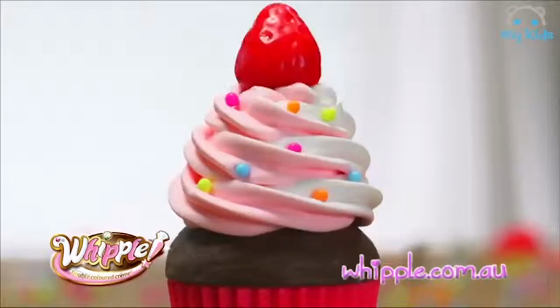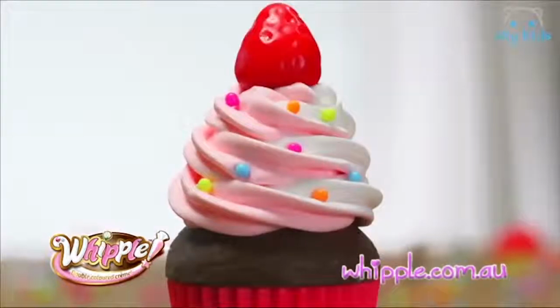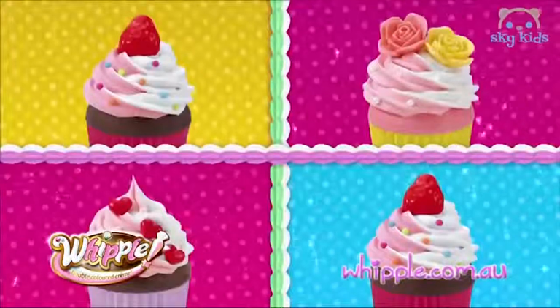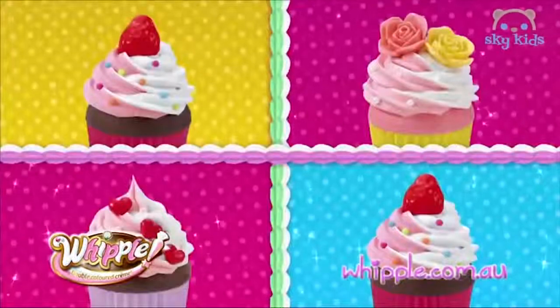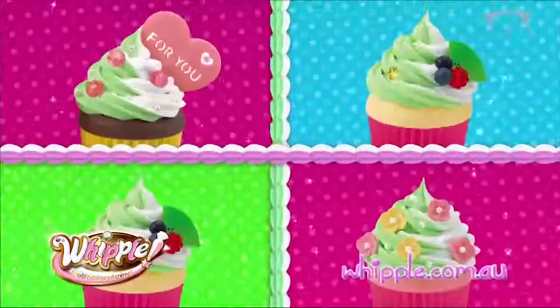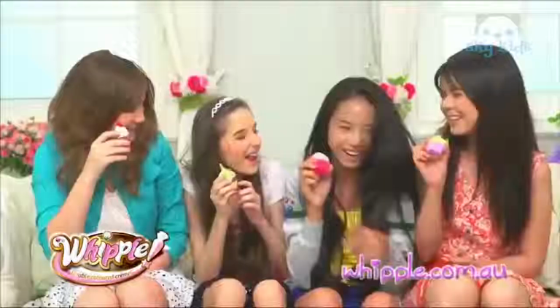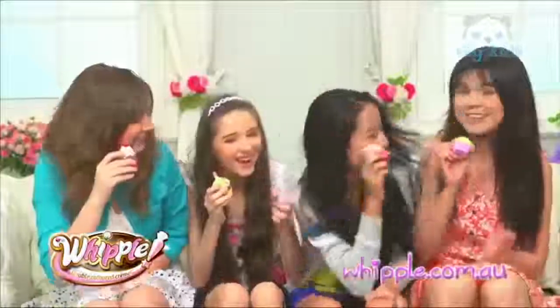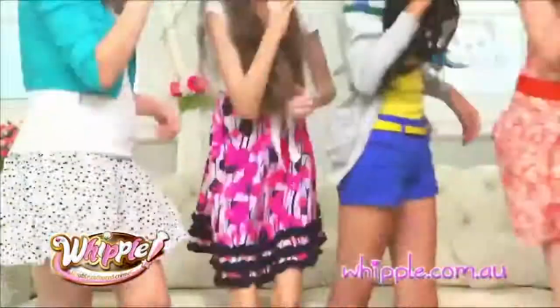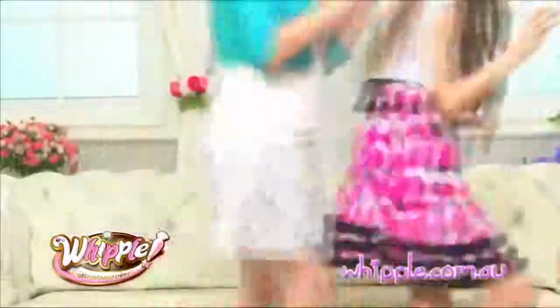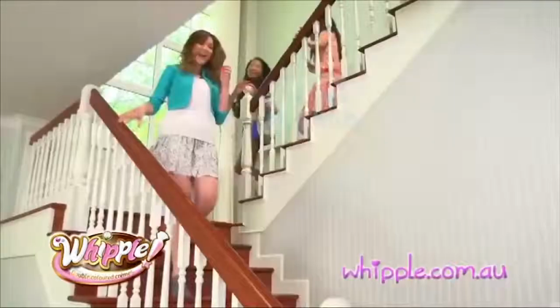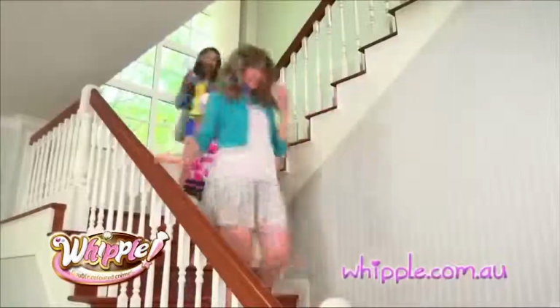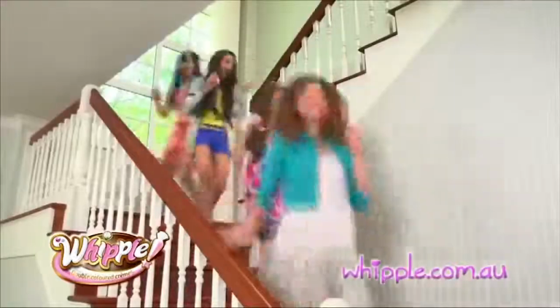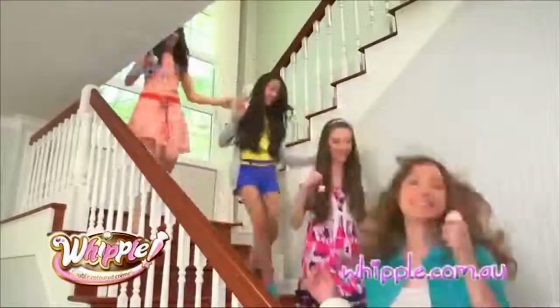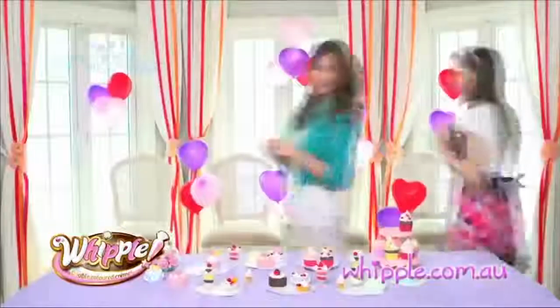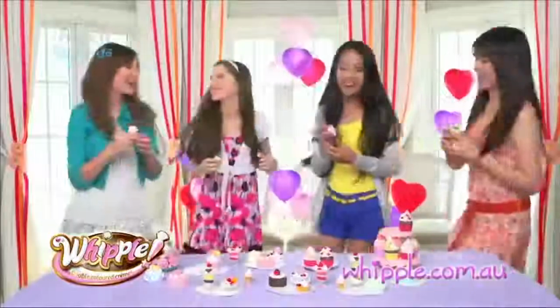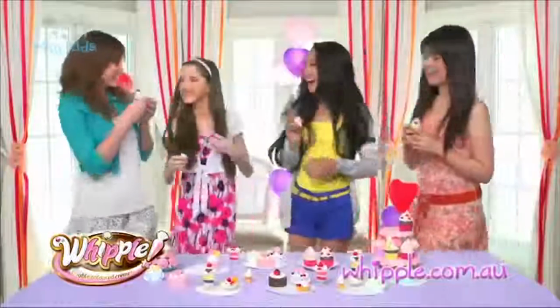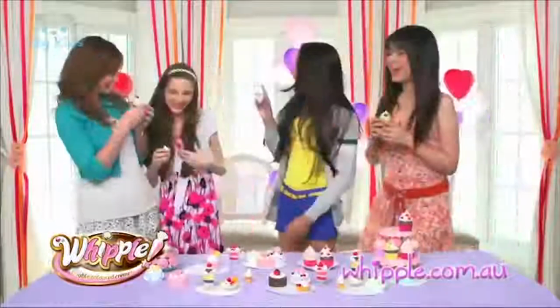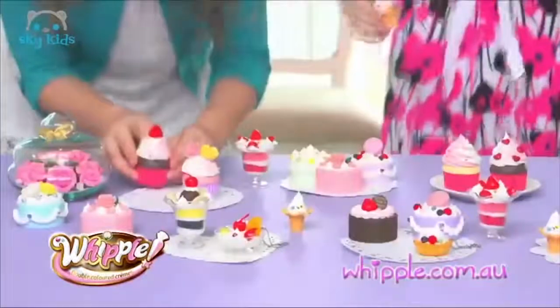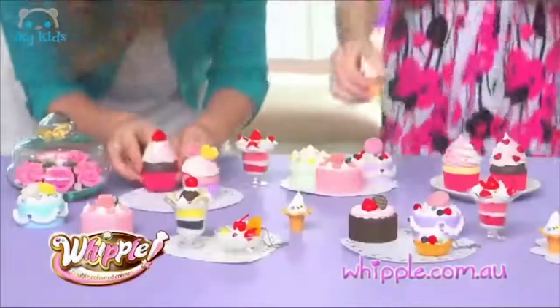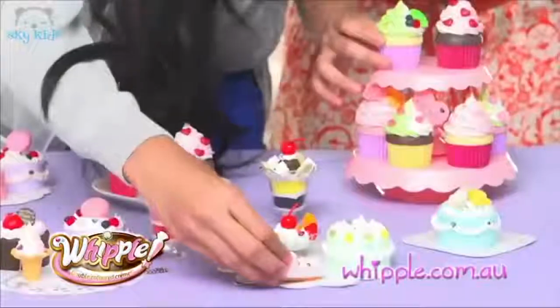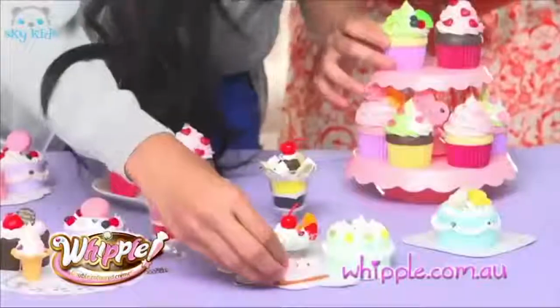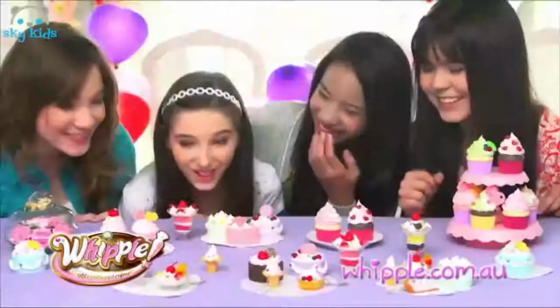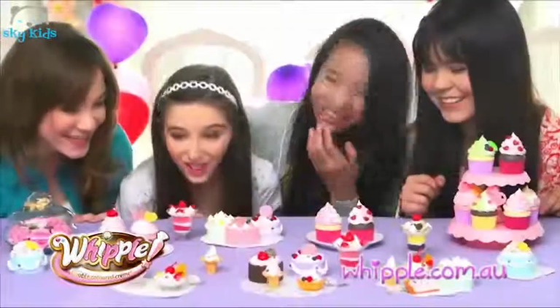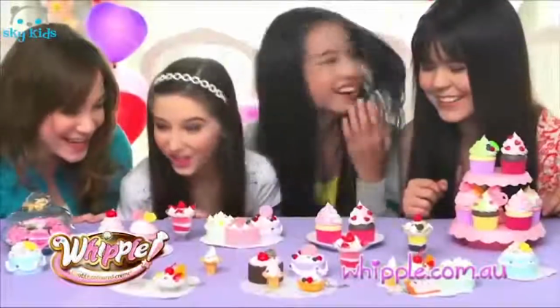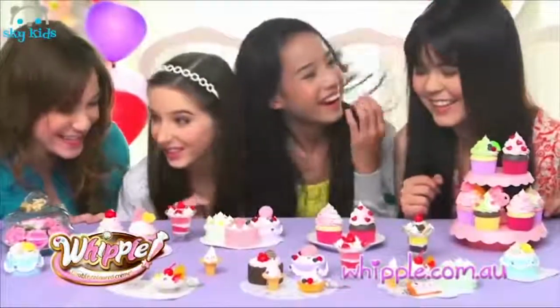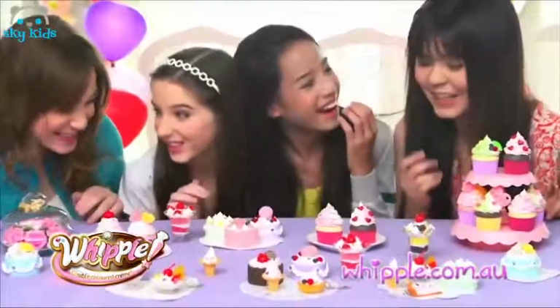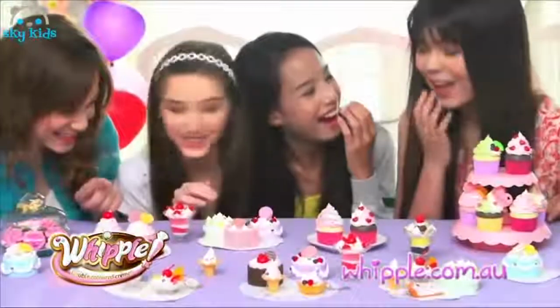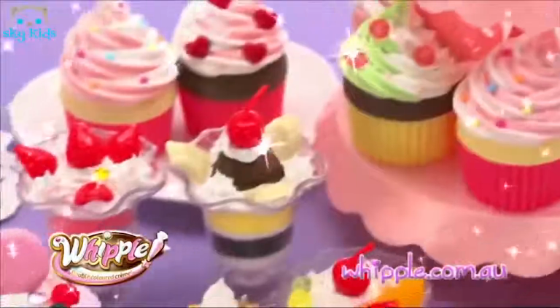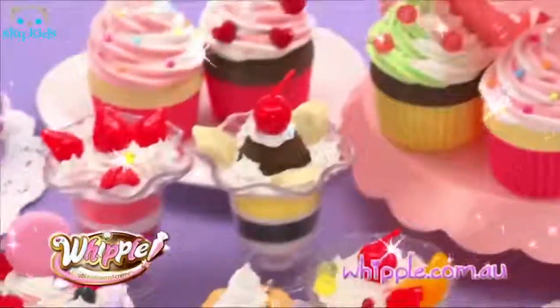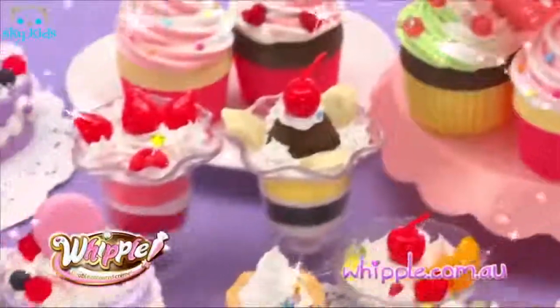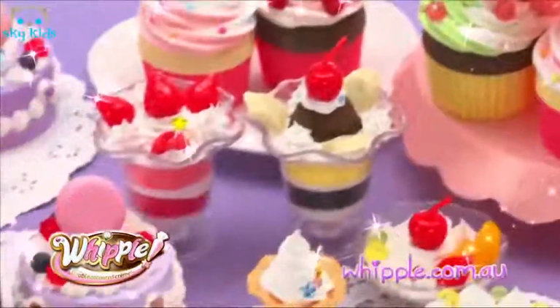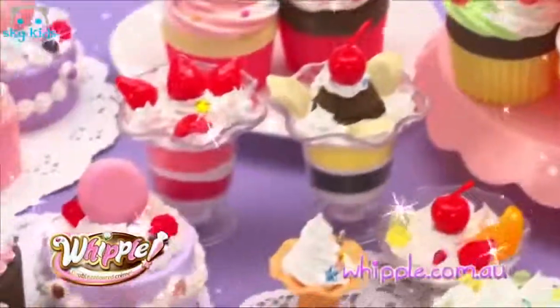Squeezy, squeezy, easy peasy, rounding, rounding — give it a twirl and do your thing with a little bit of bling. Gonna Whippleize the world!